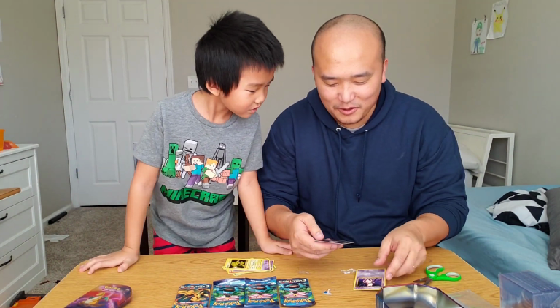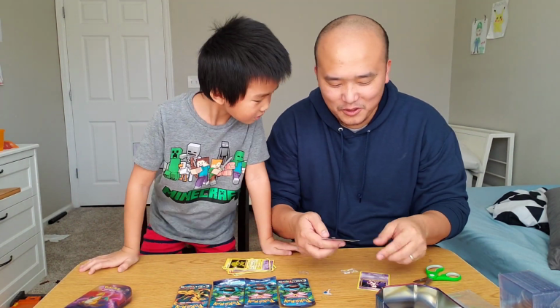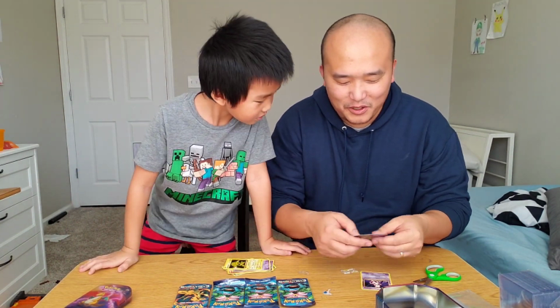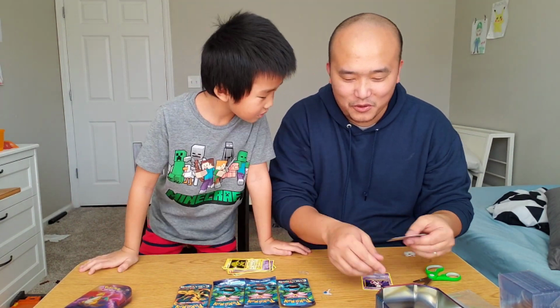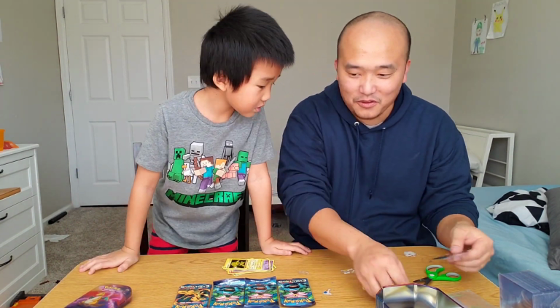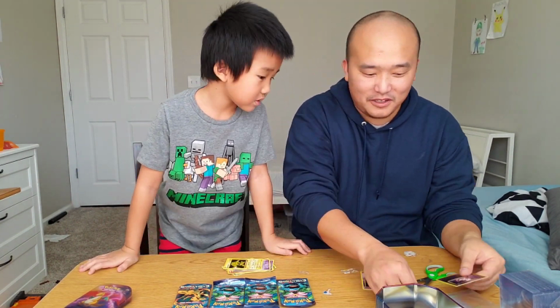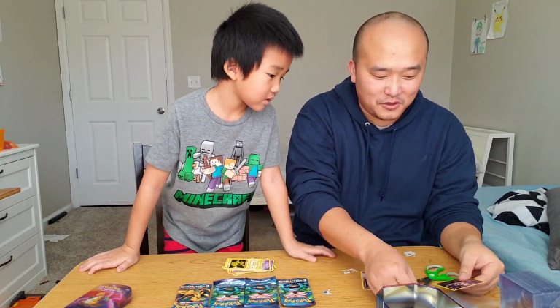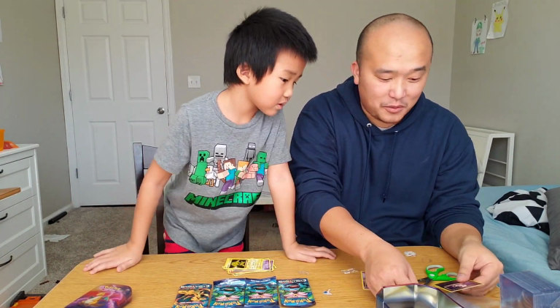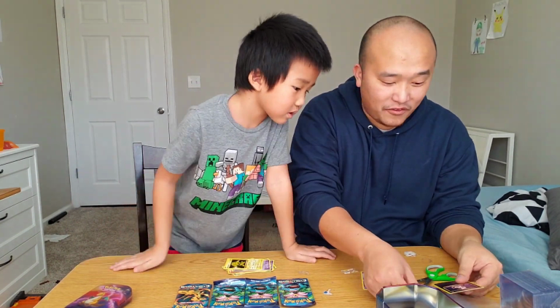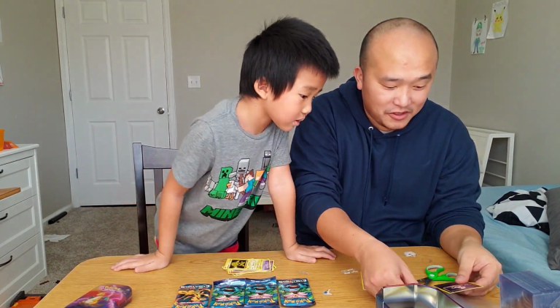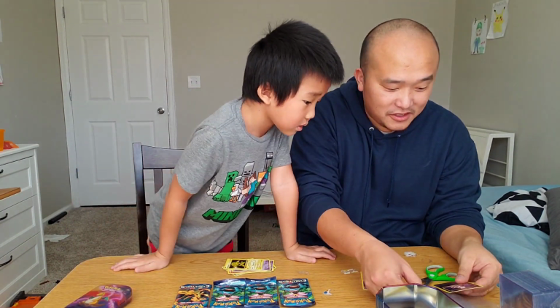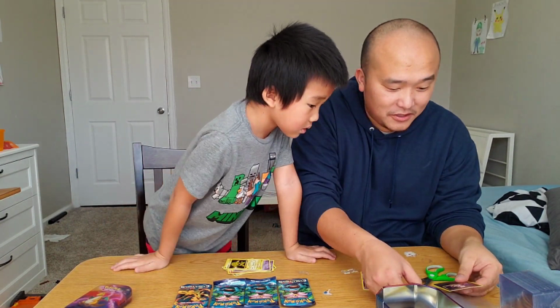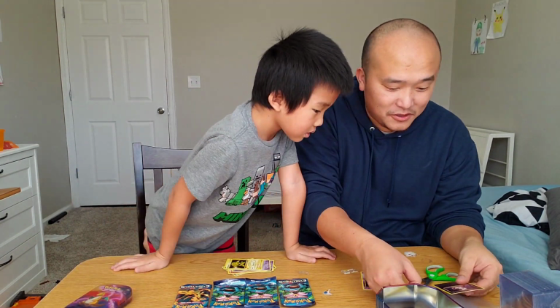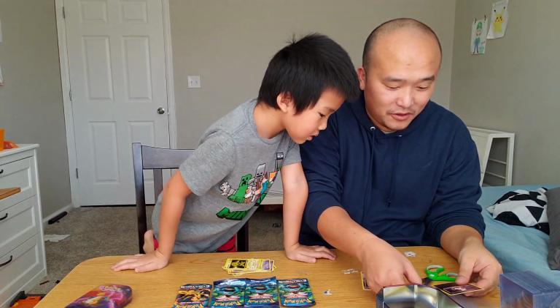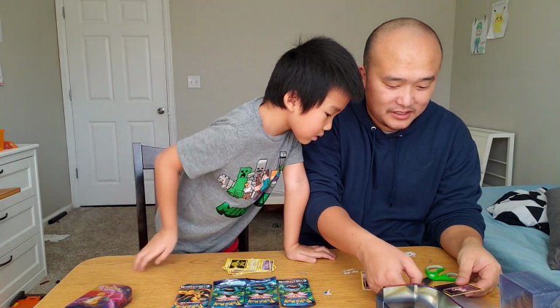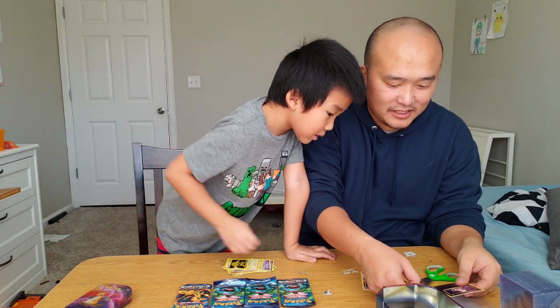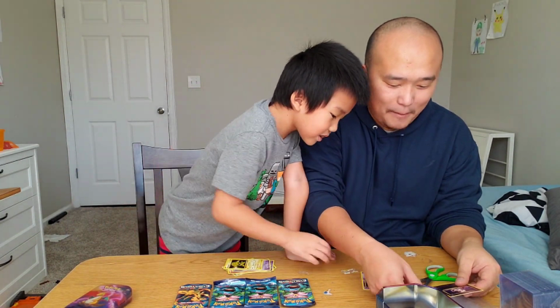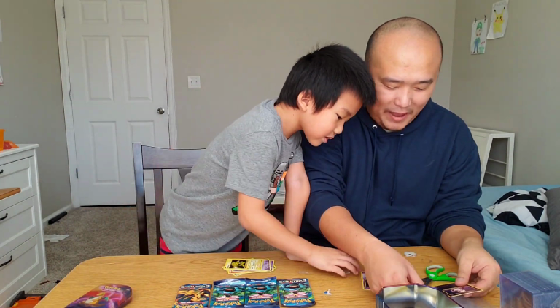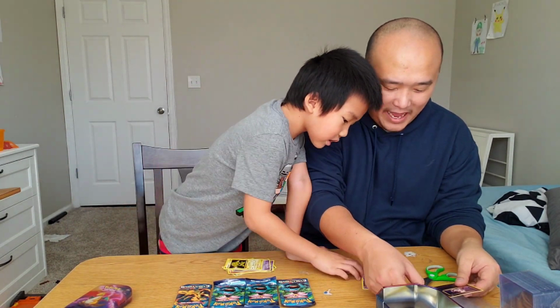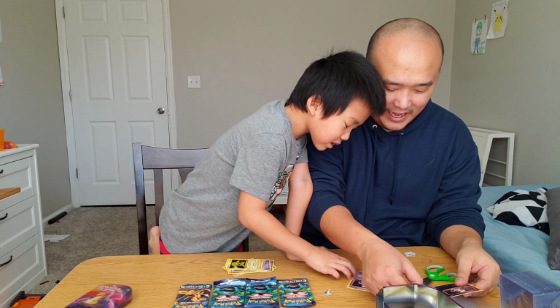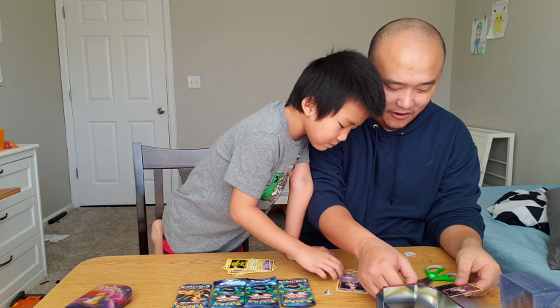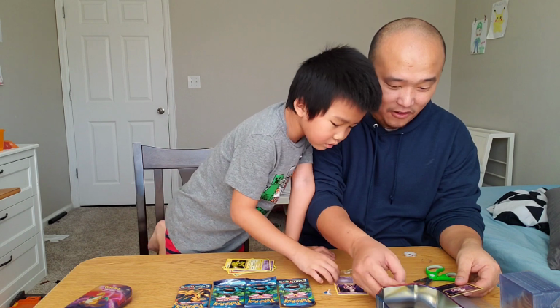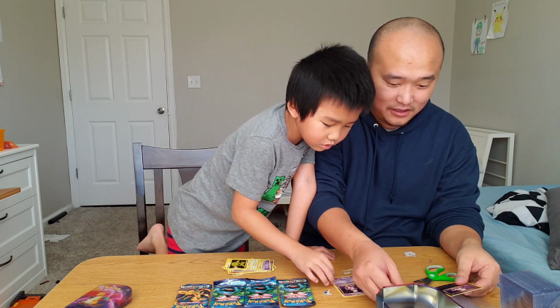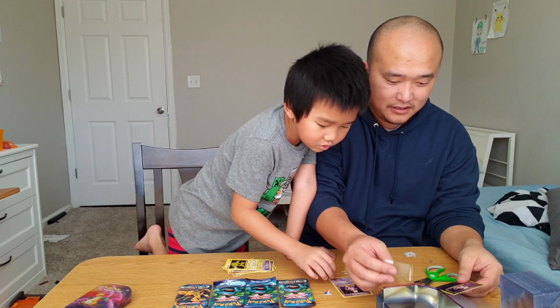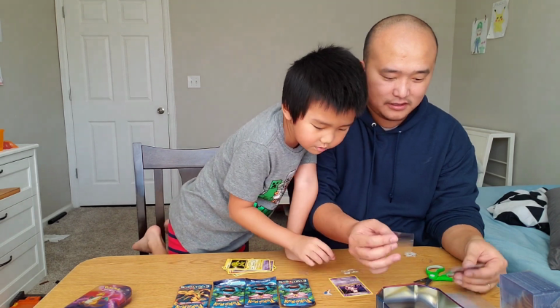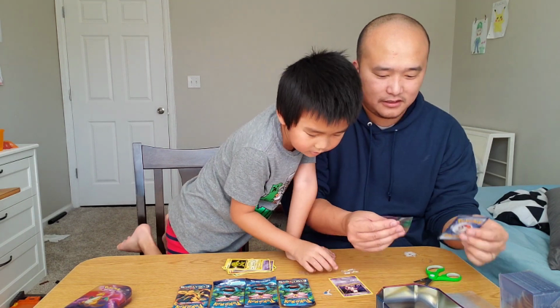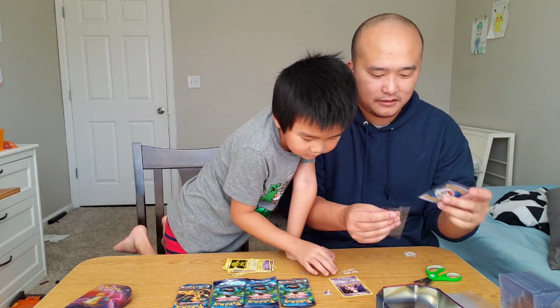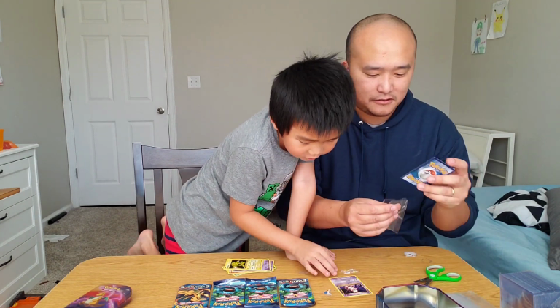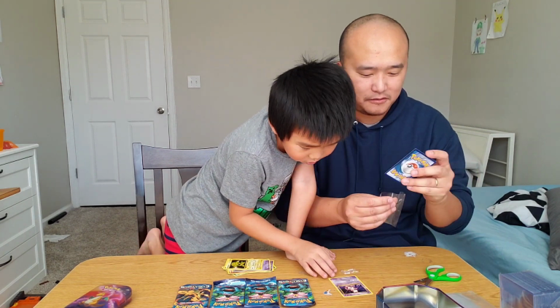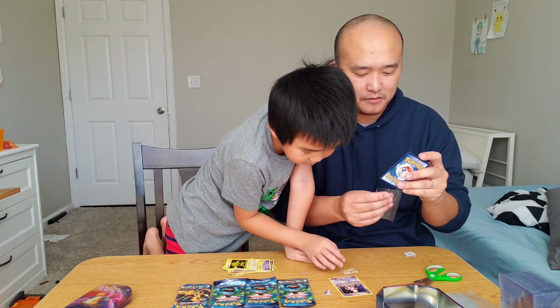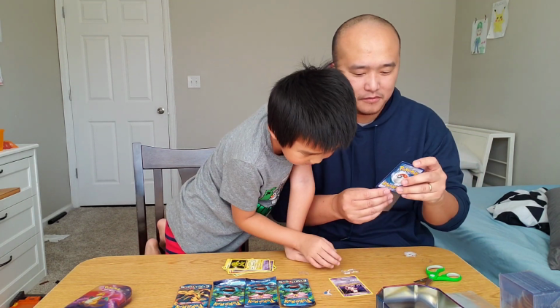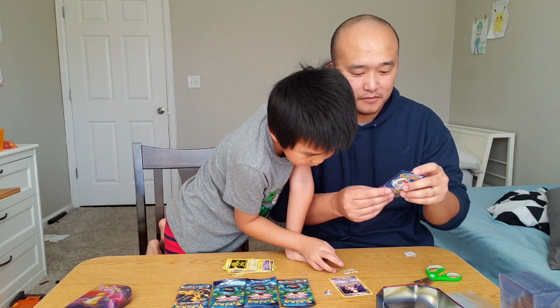Mewtwo's pretty cool. This one's reversed too, so this is not bad at all. I think Mewtwo is super special.